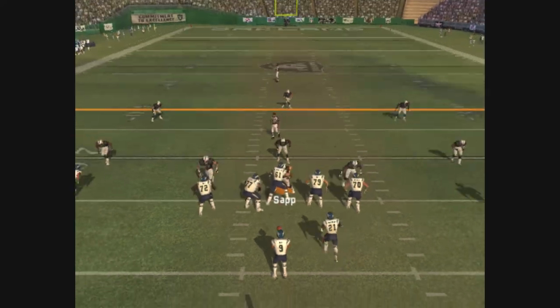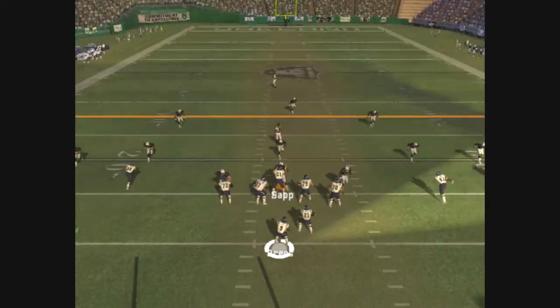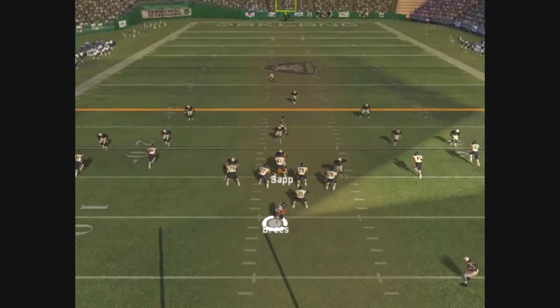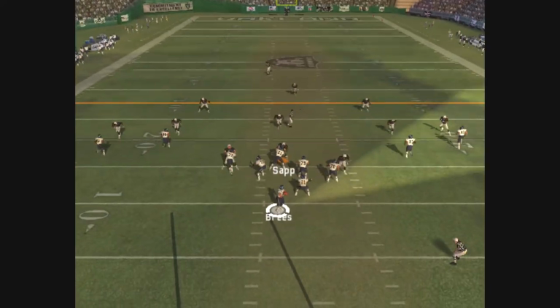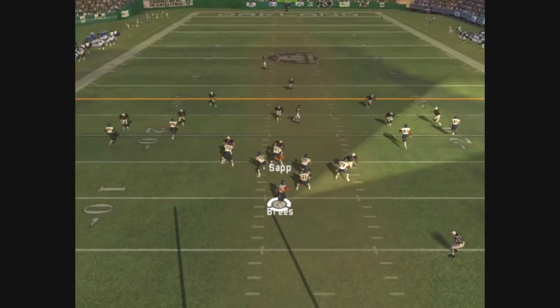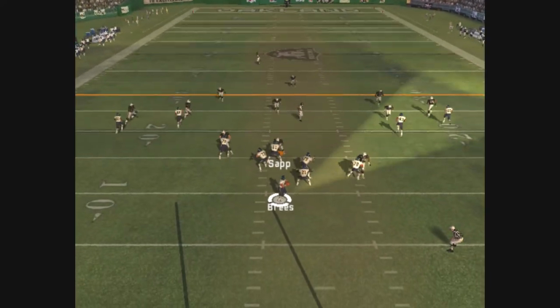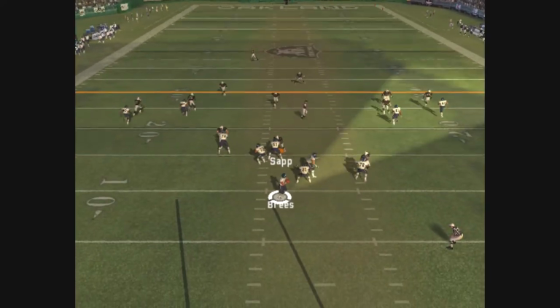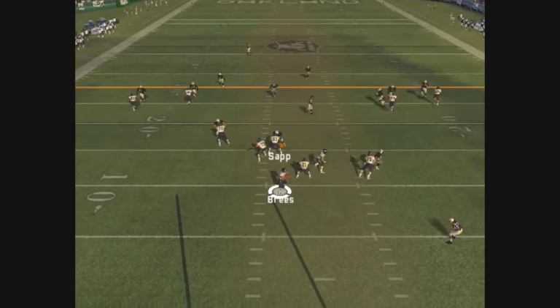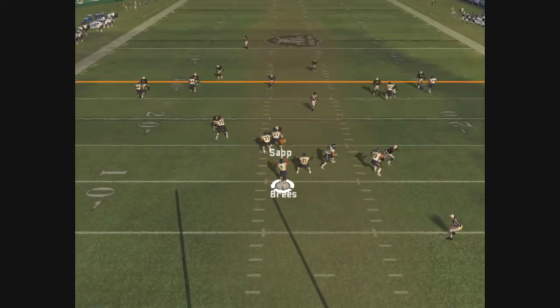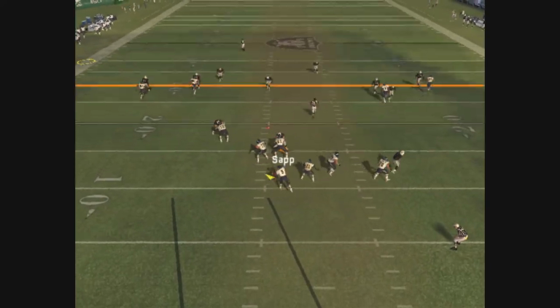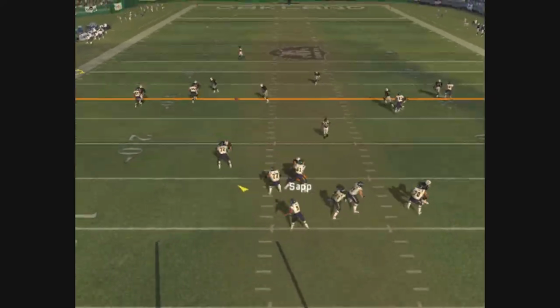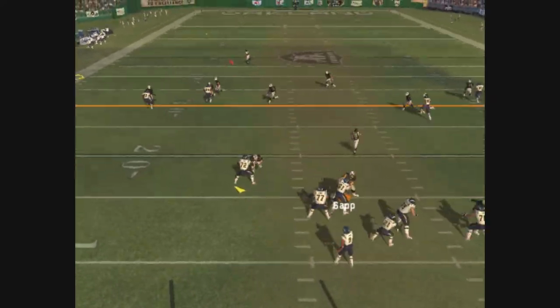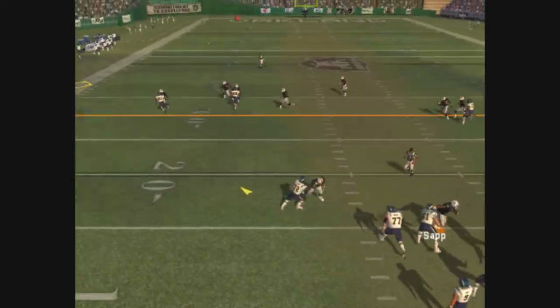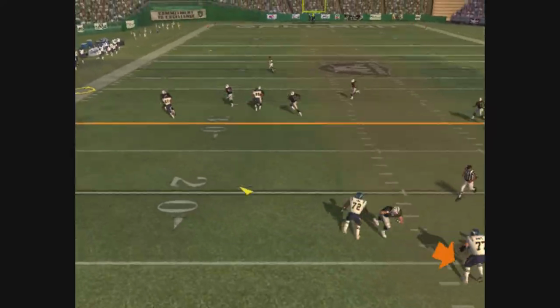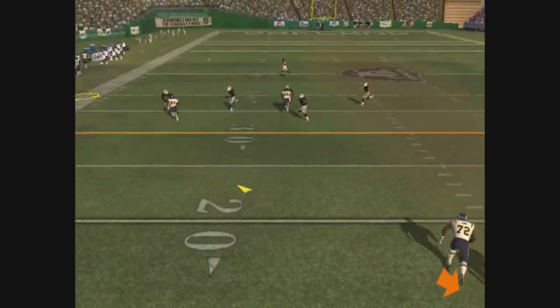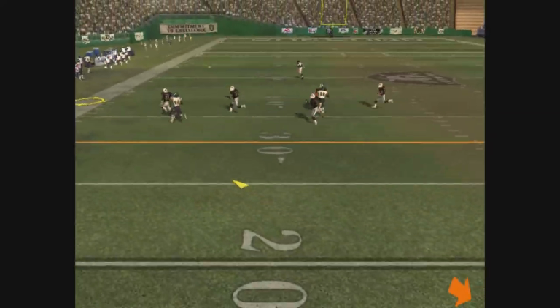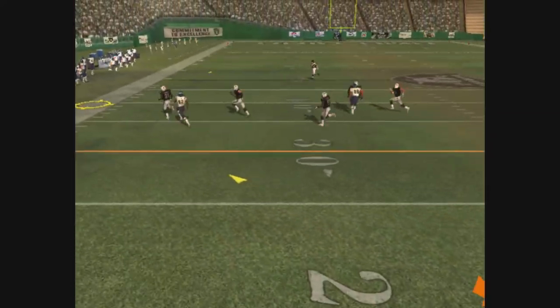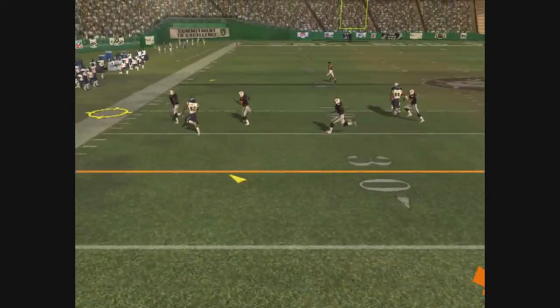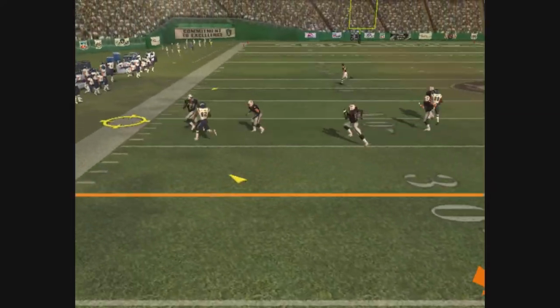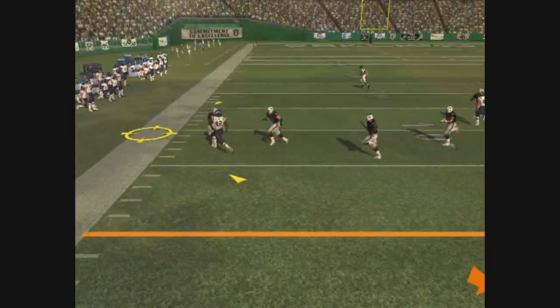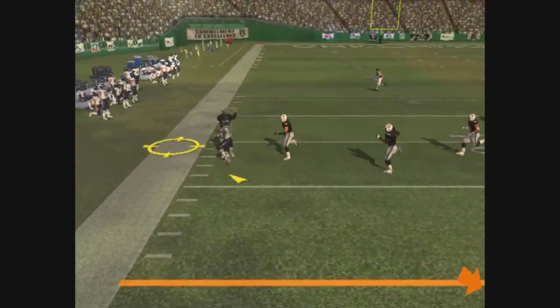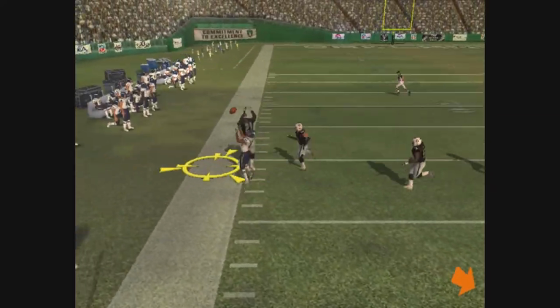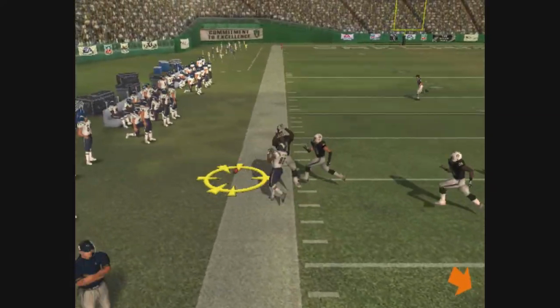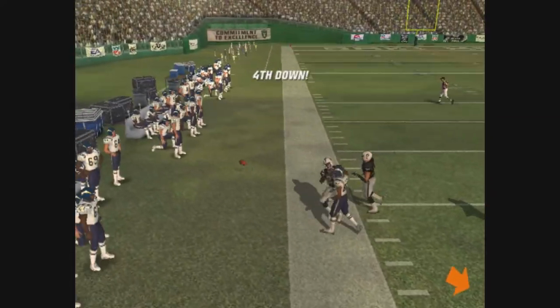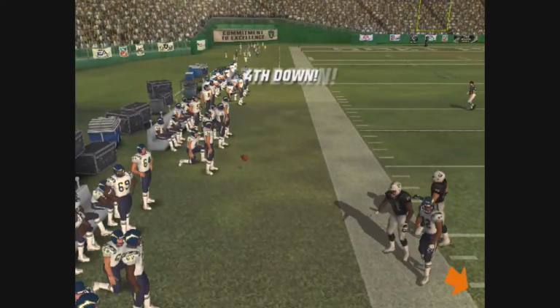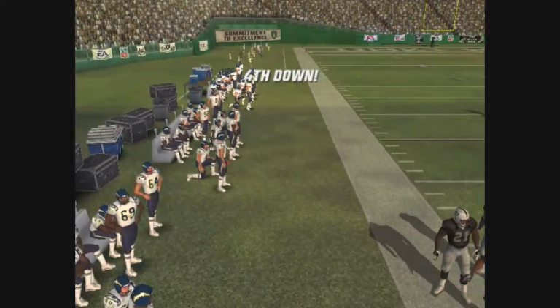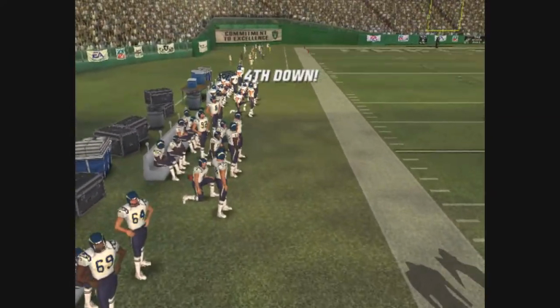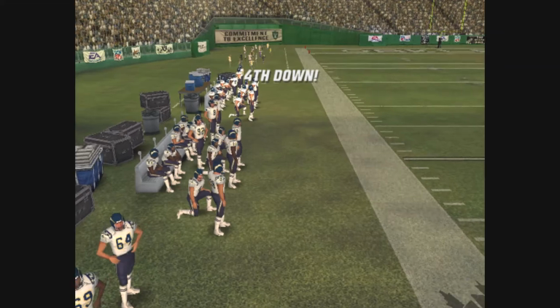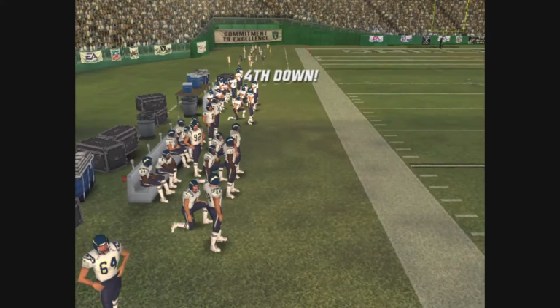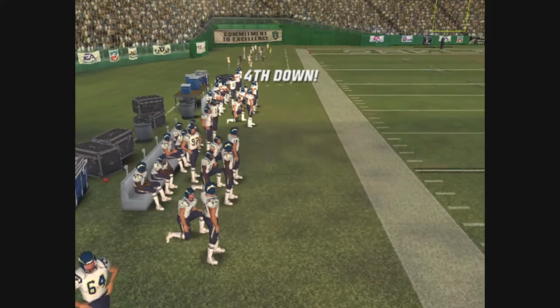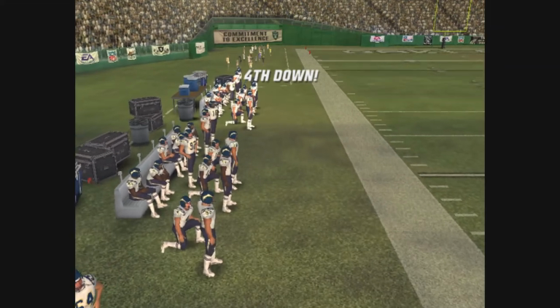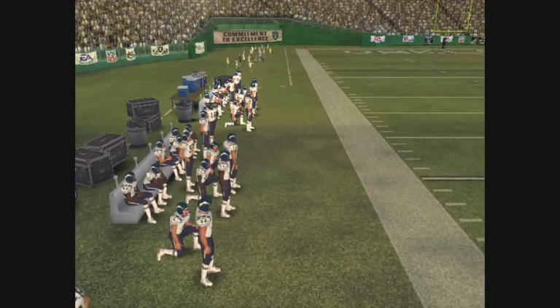Cardell is on the right side of the formation. Throws it — incomplete. The lob doesn't find the intended target.